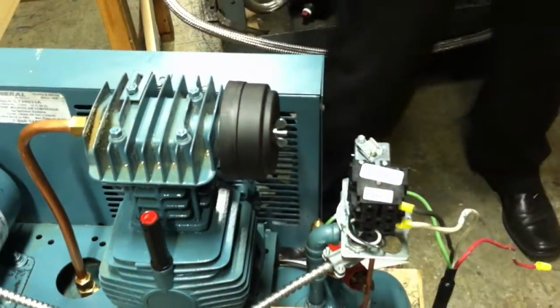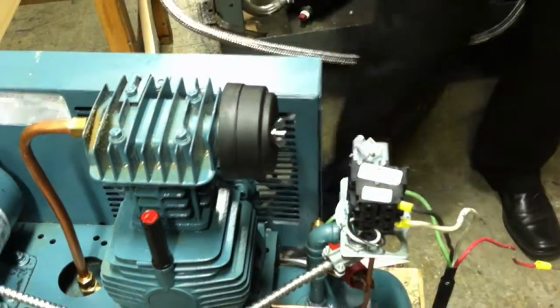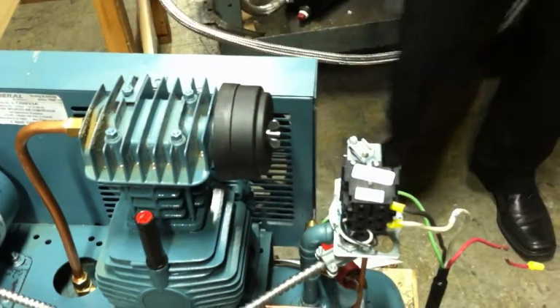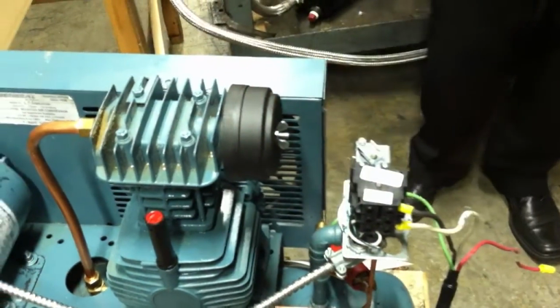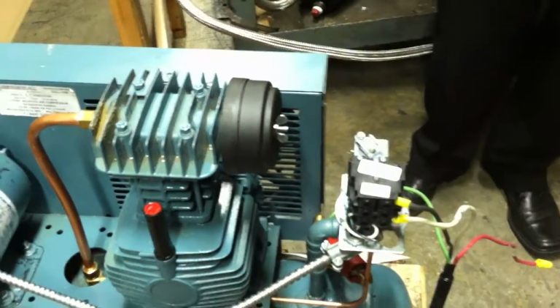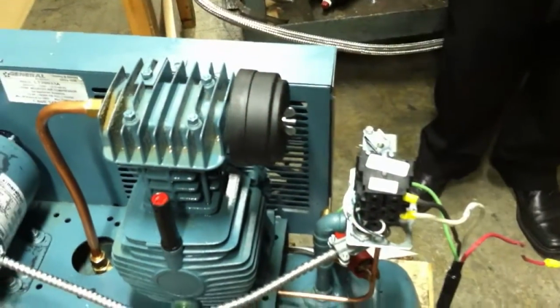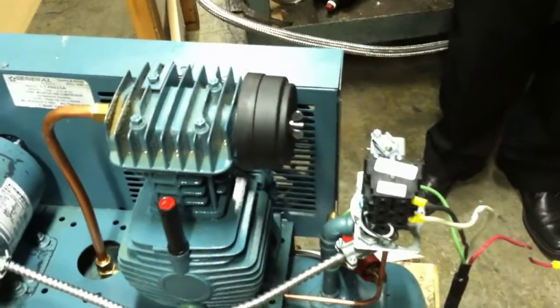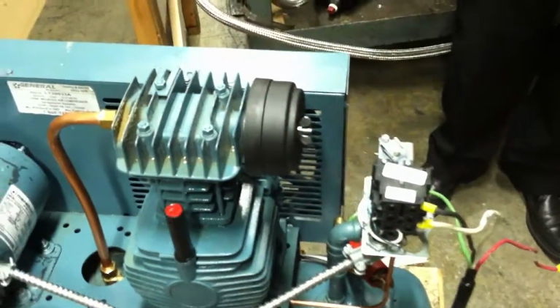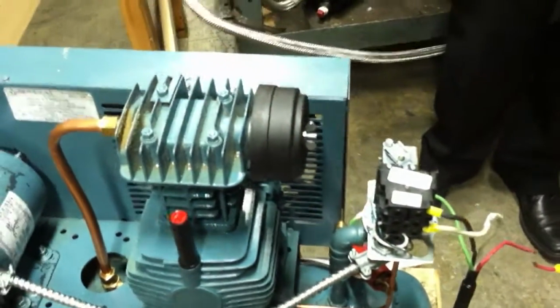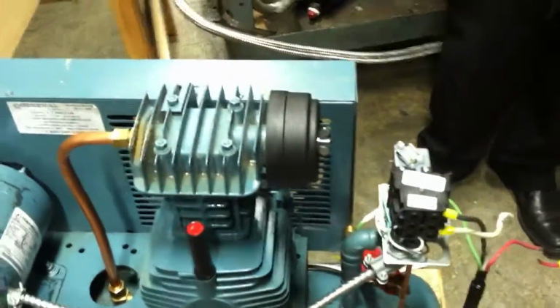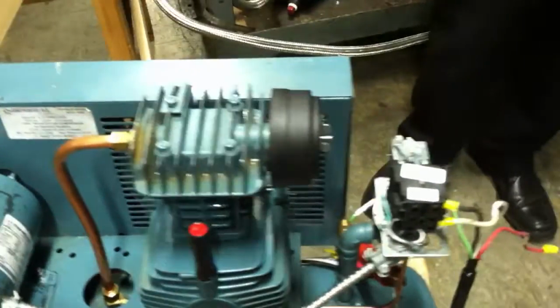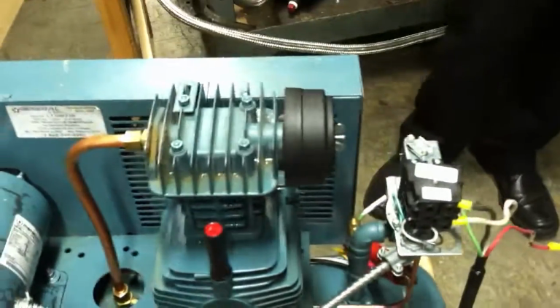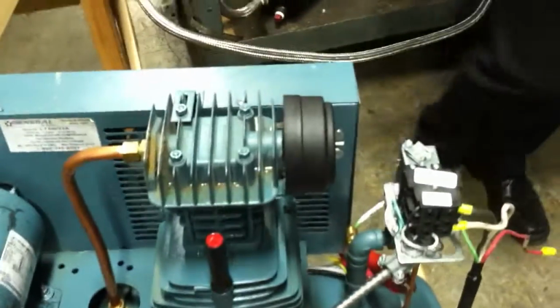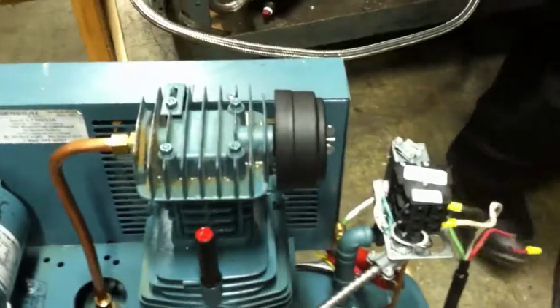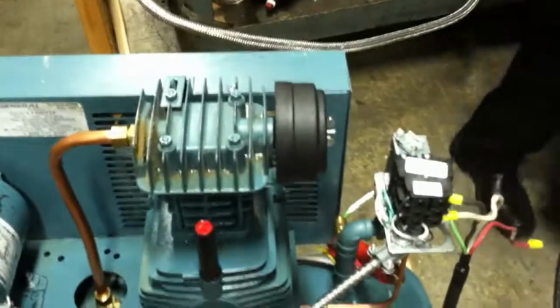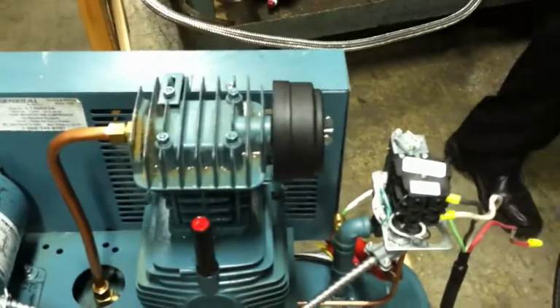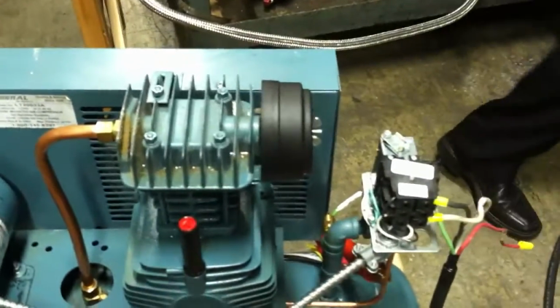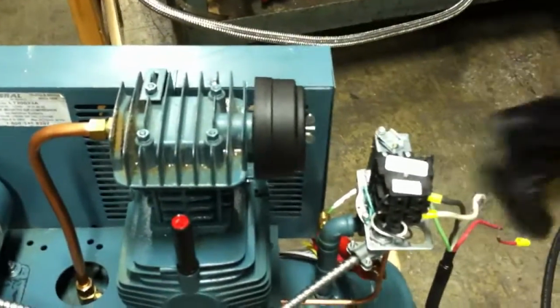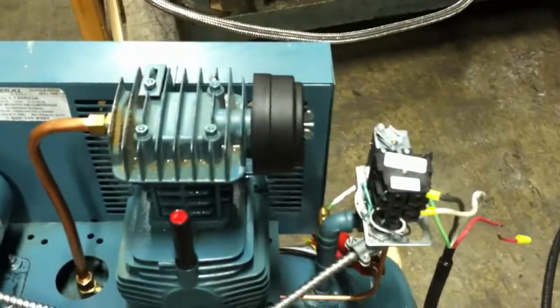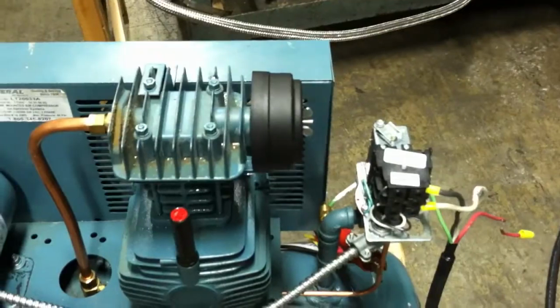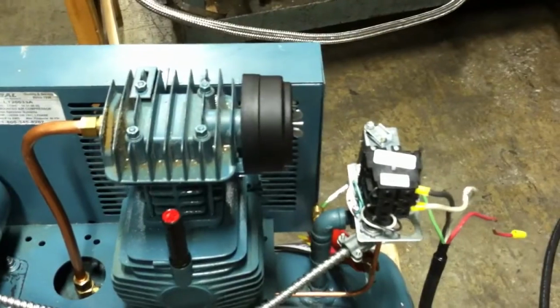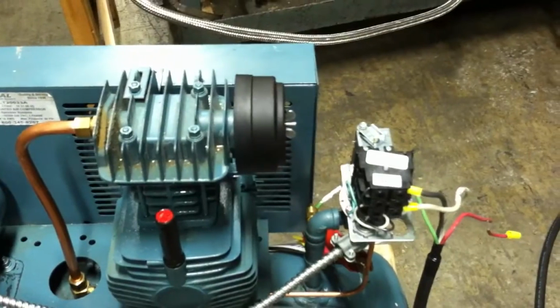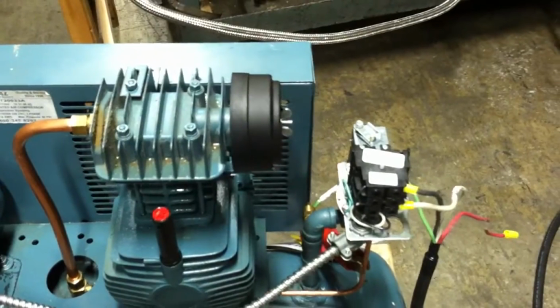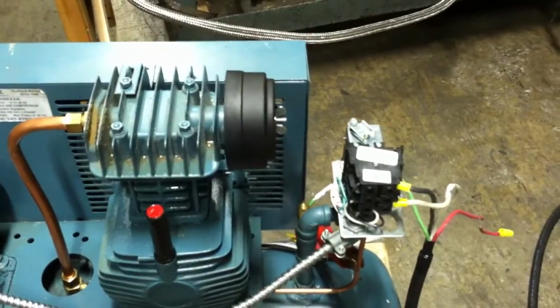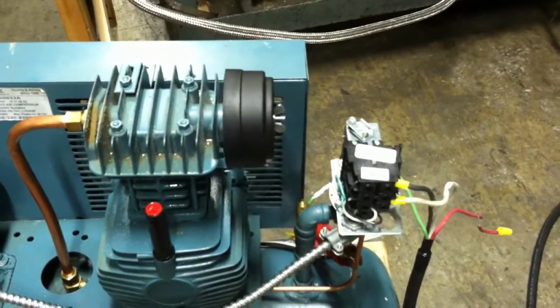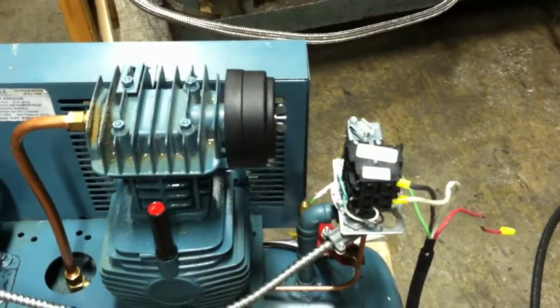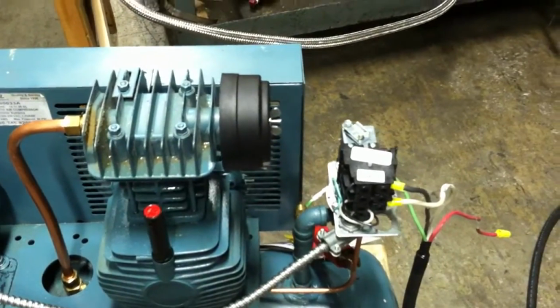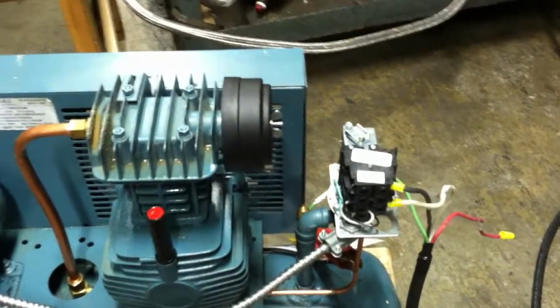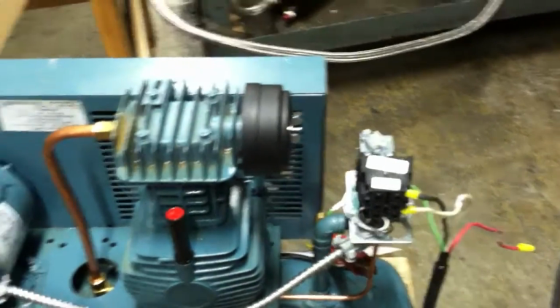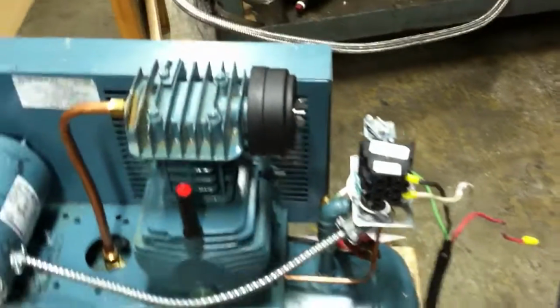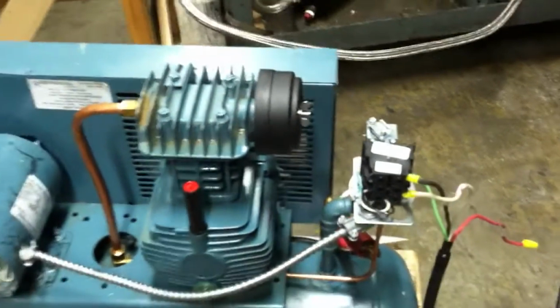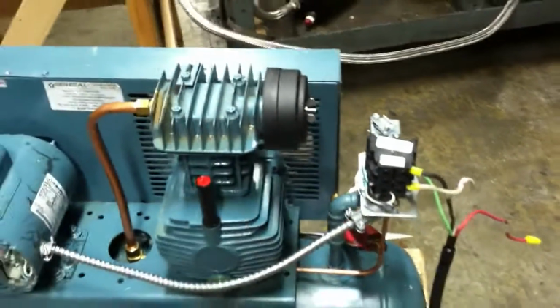We're now going to show you what a normal compressor sound is.